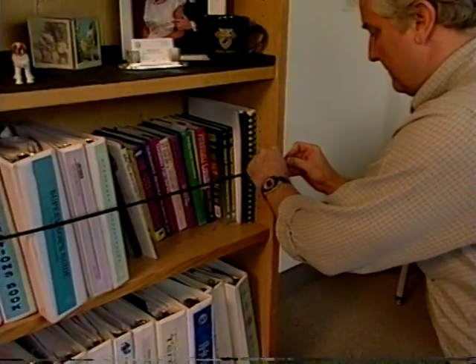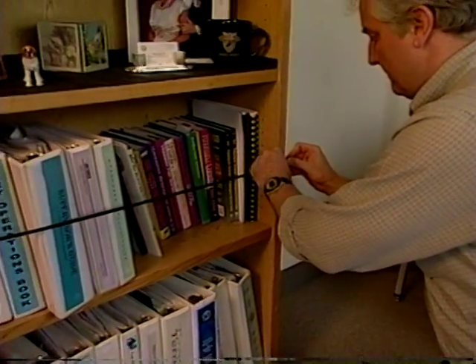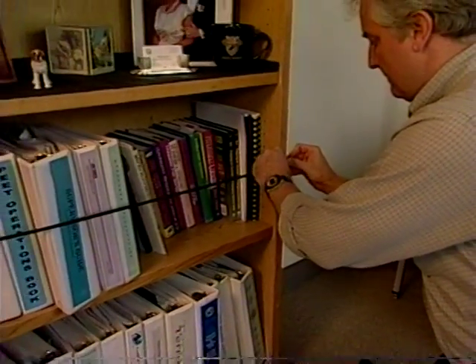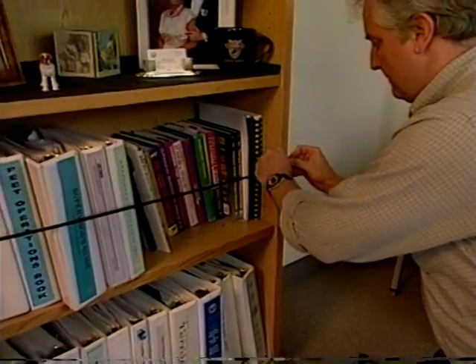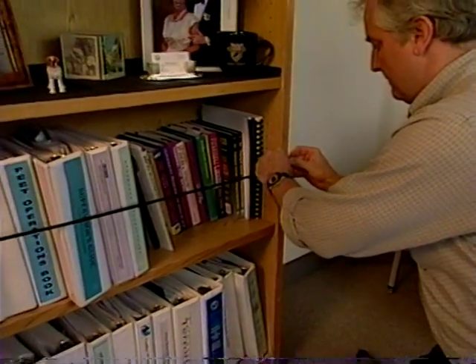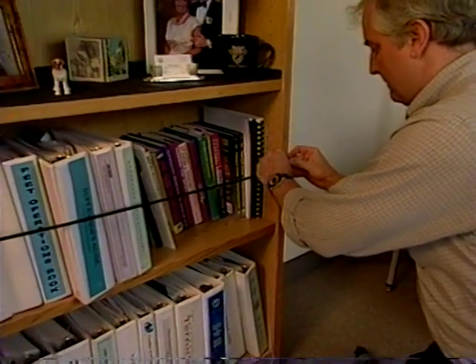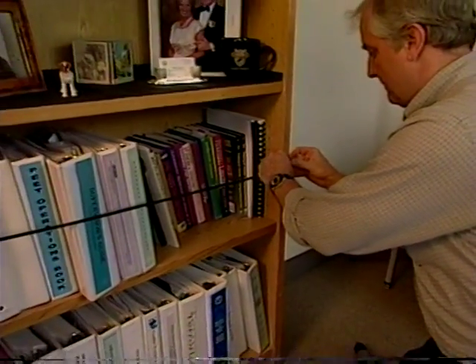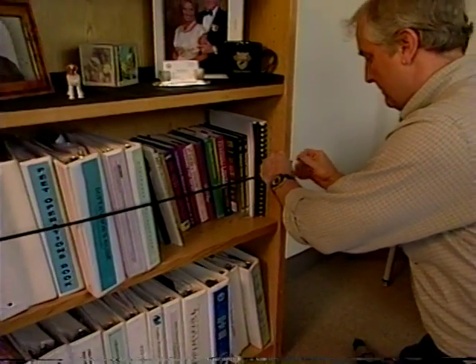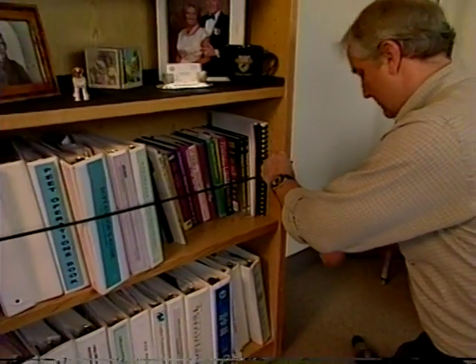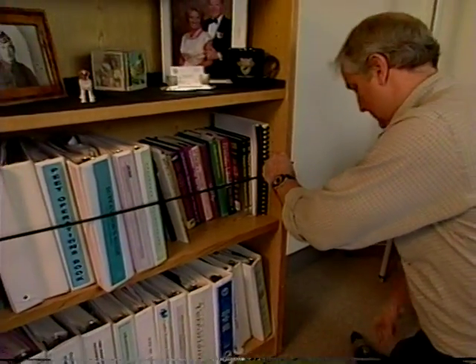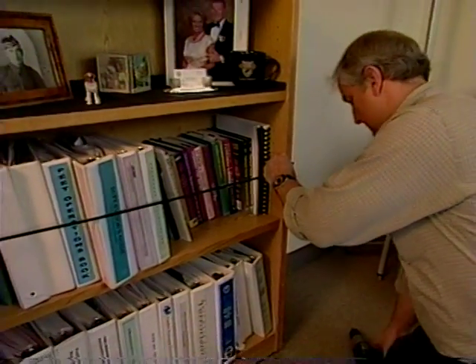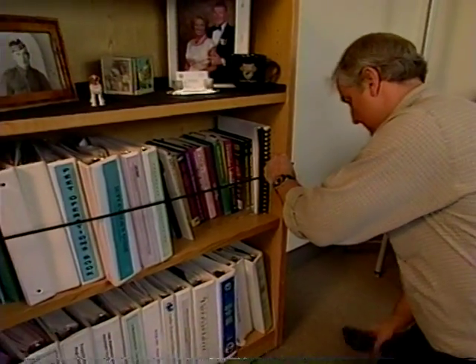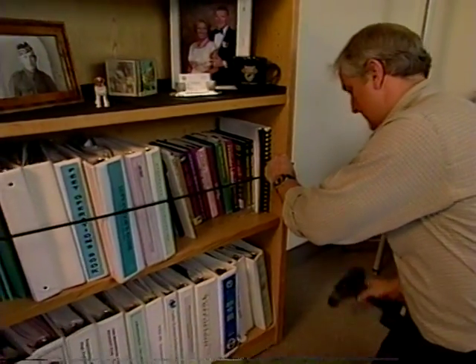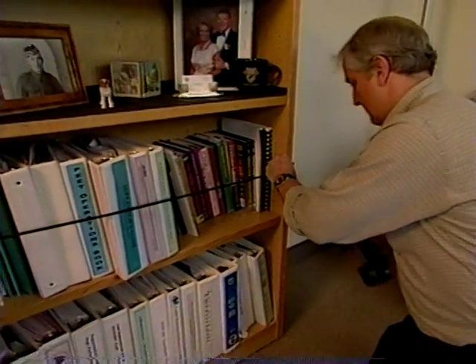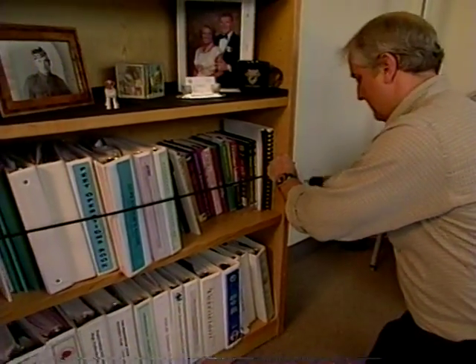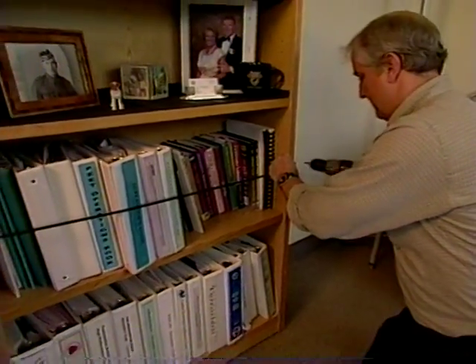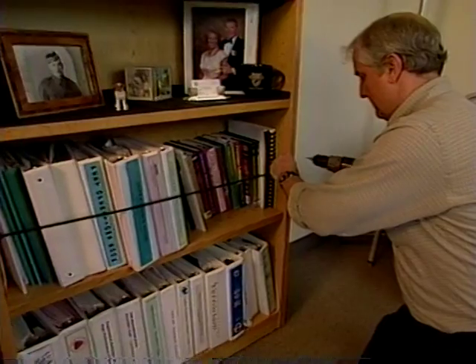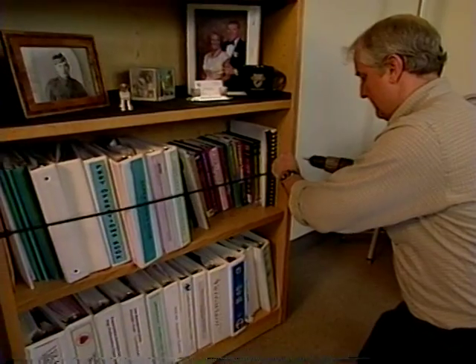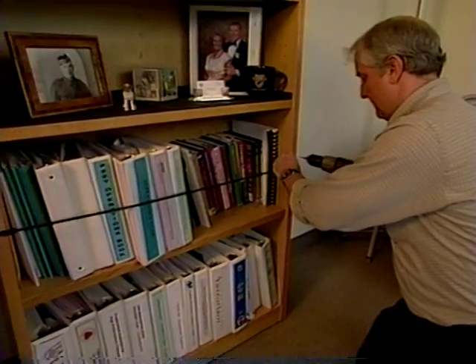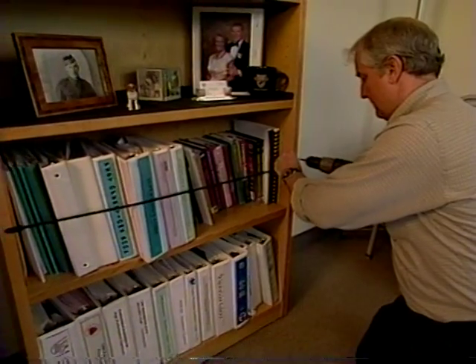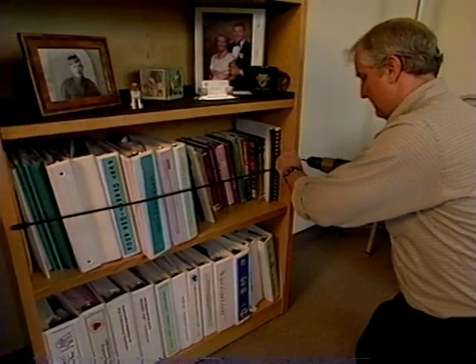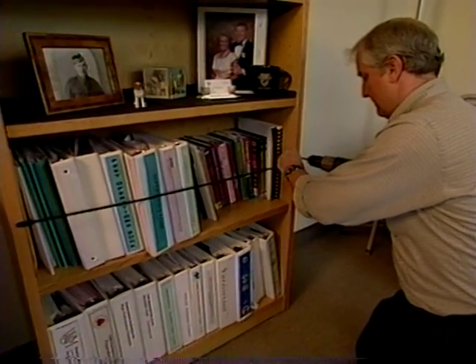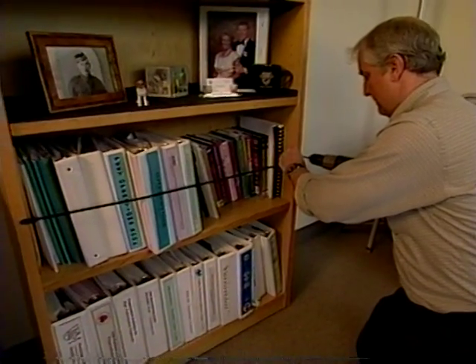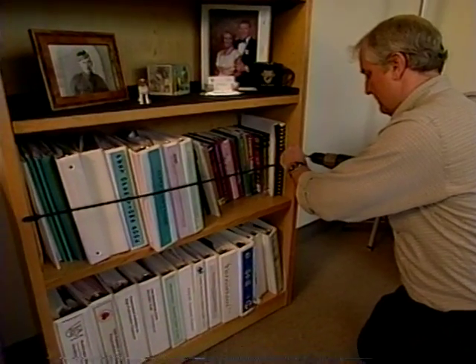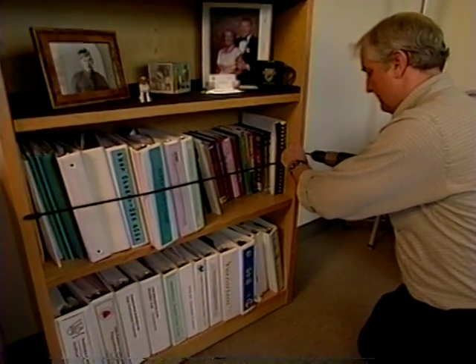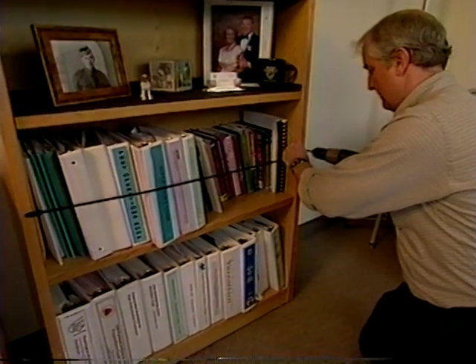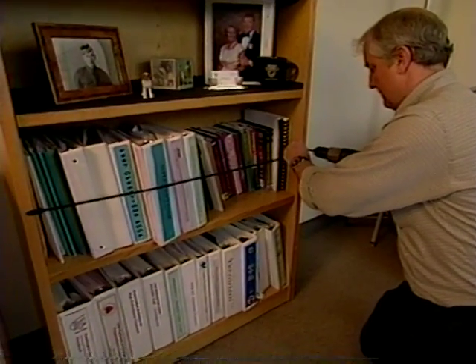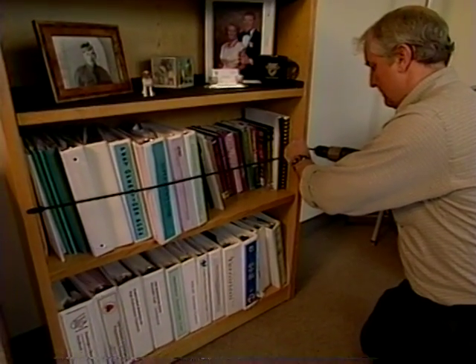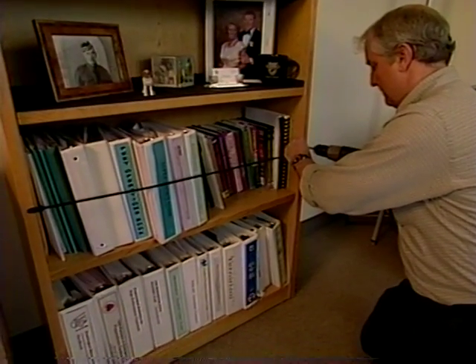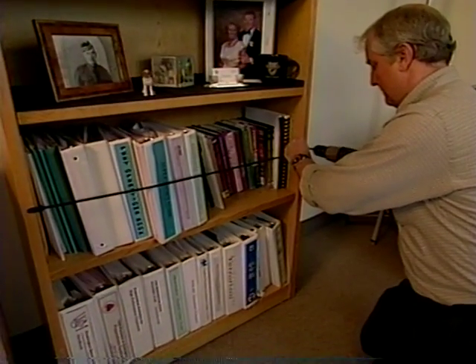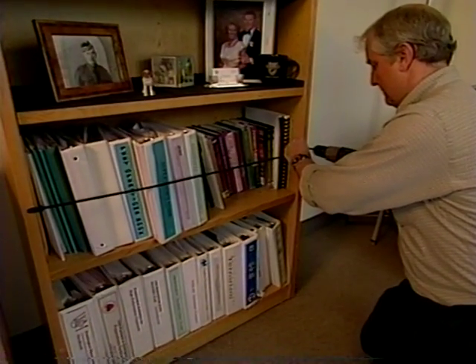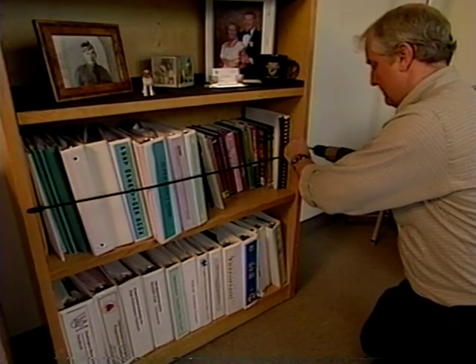Bookcases should have bungee cords or guardrails to keep books from tumbling off the shelves.